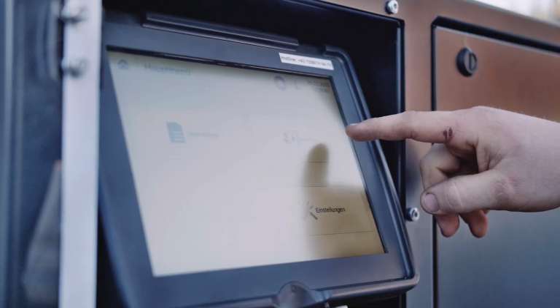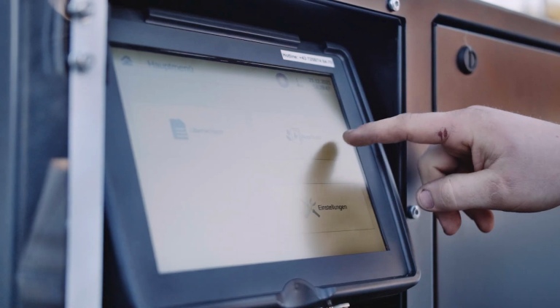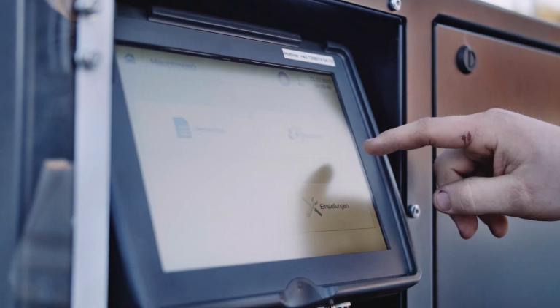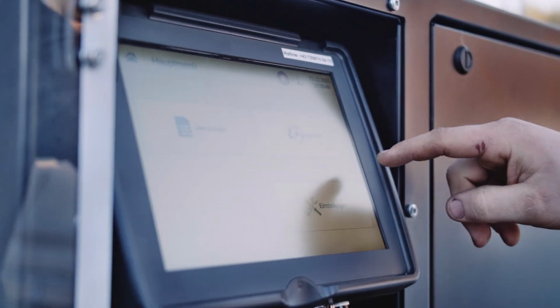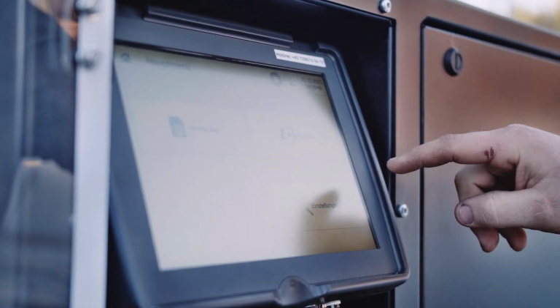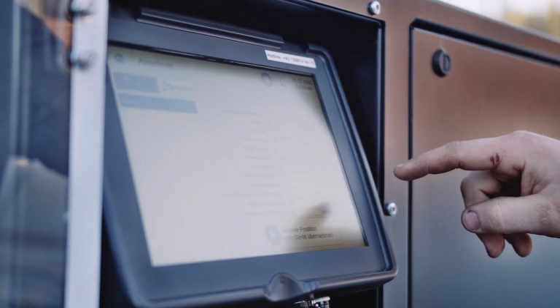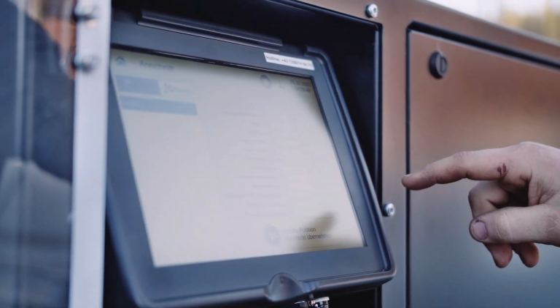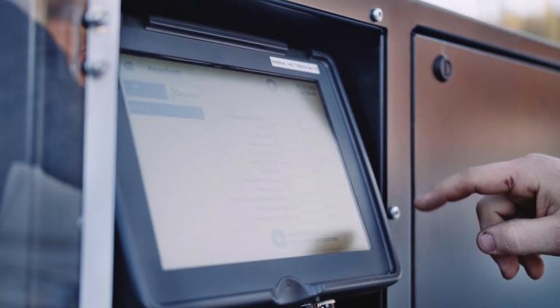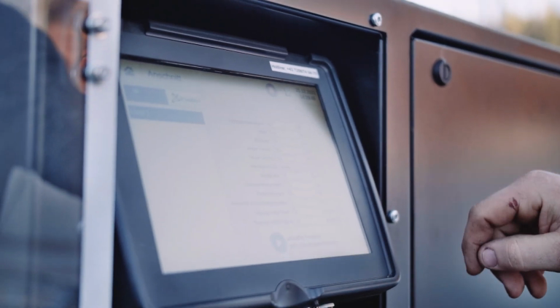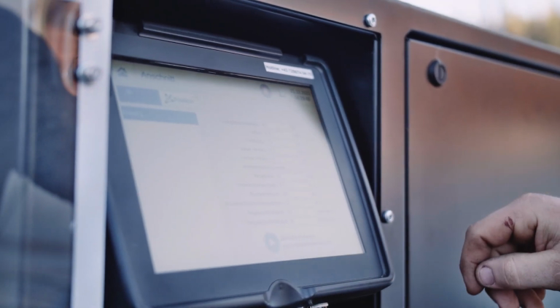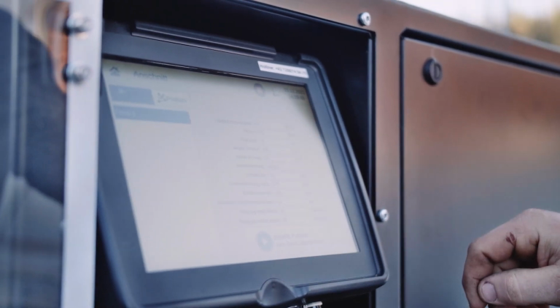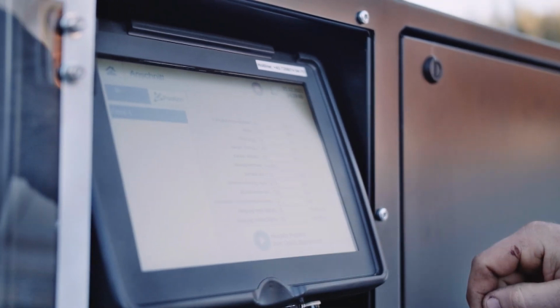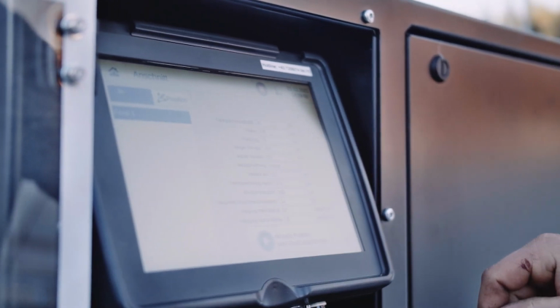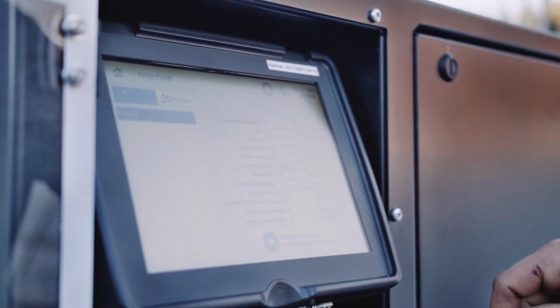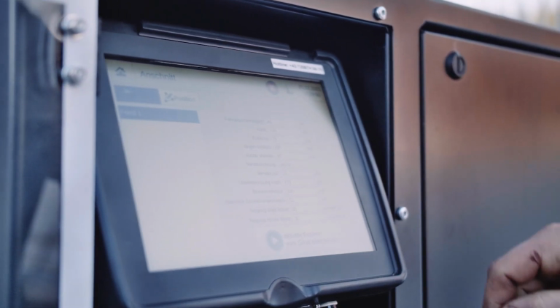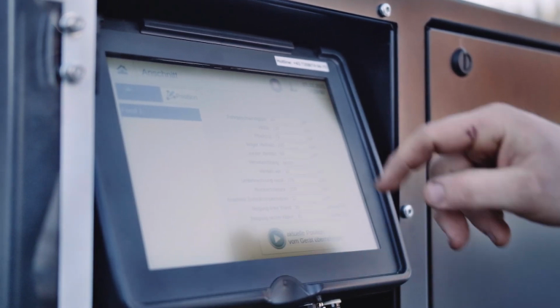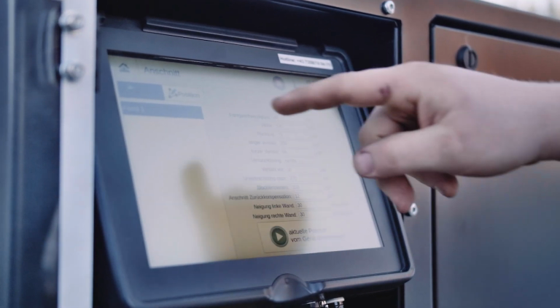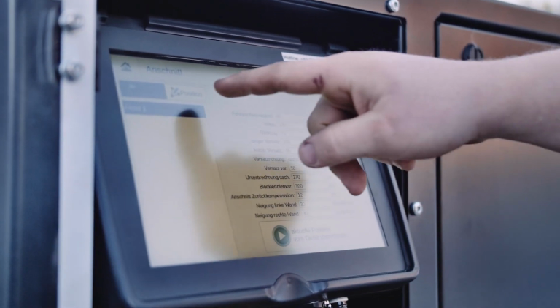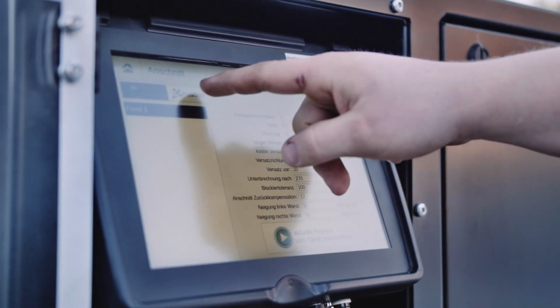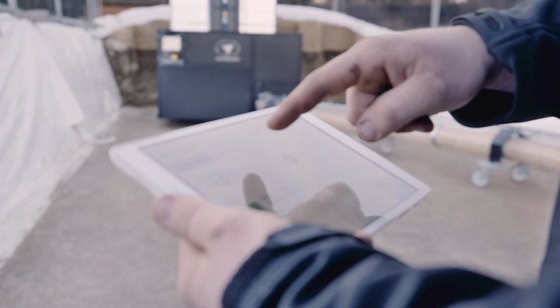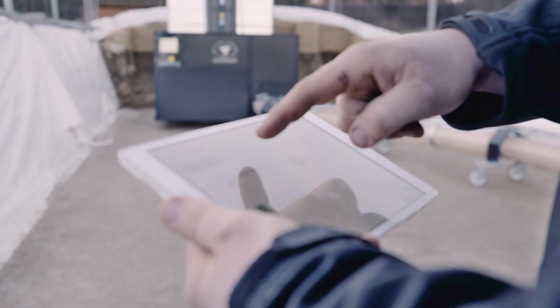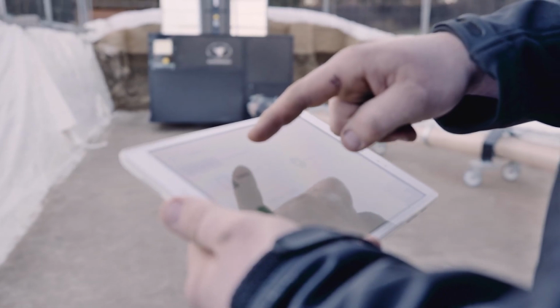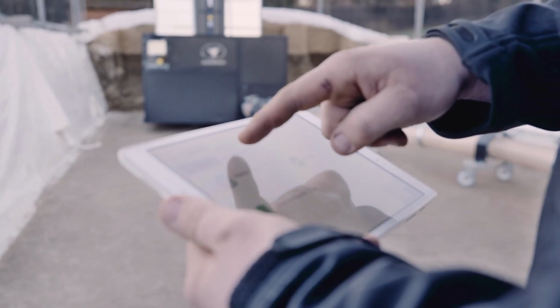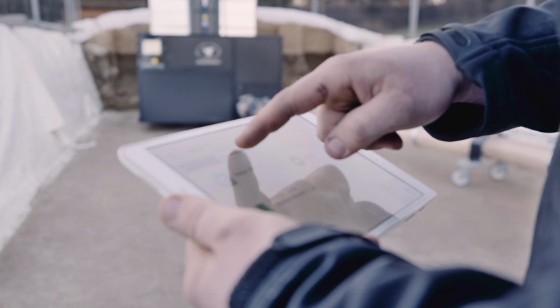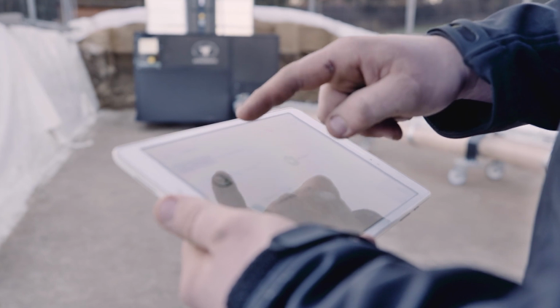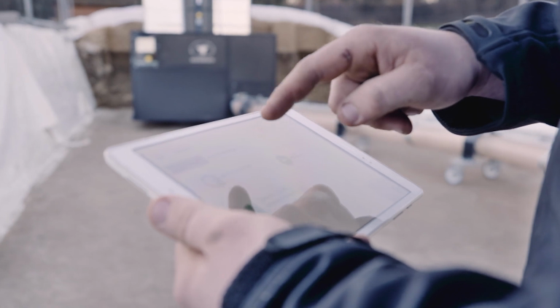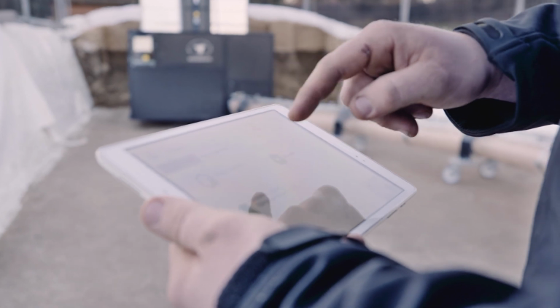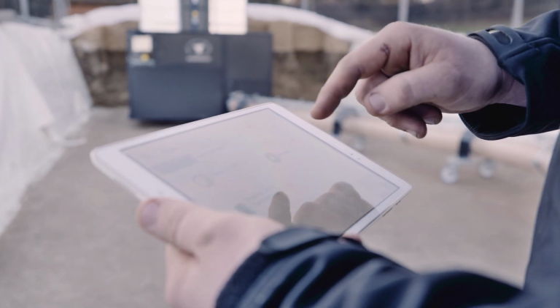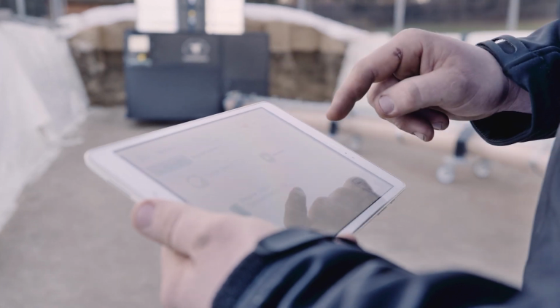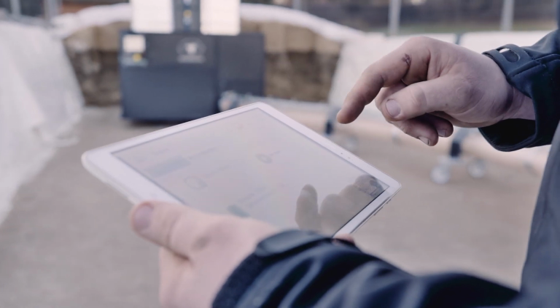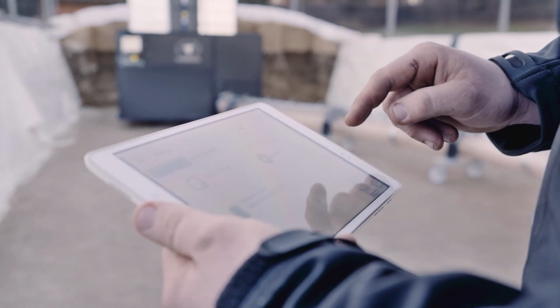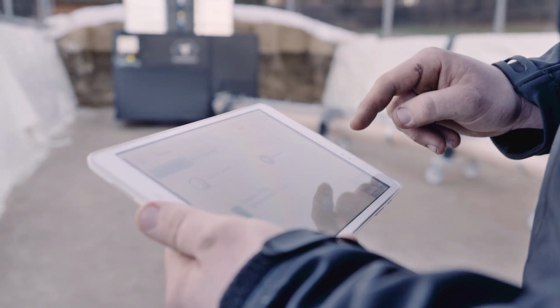The Lift is easy to operate using the multi-touch display or your PC, tablet, or mobile phone.